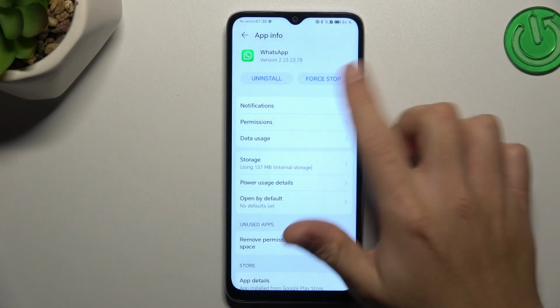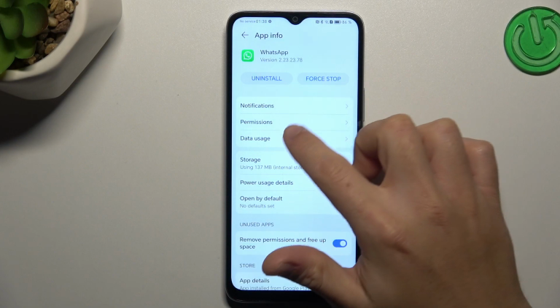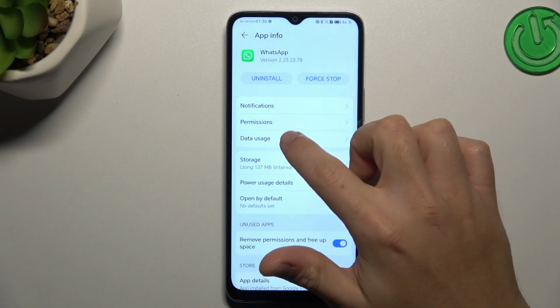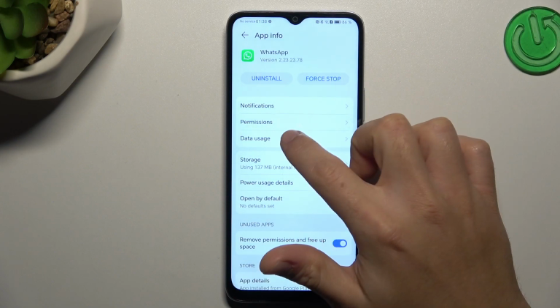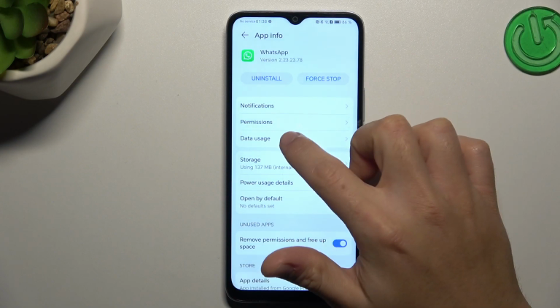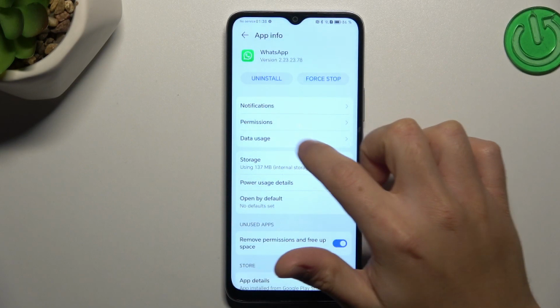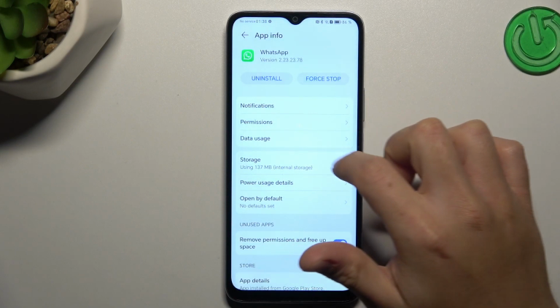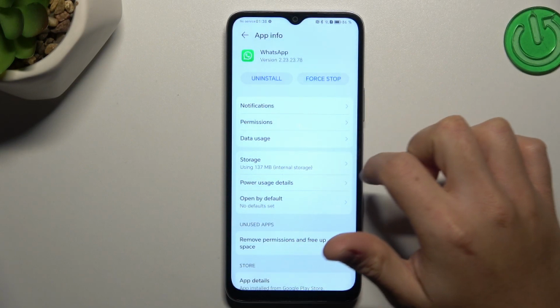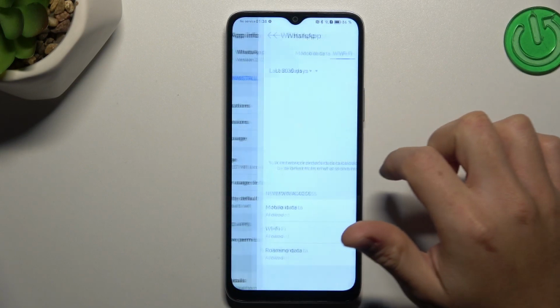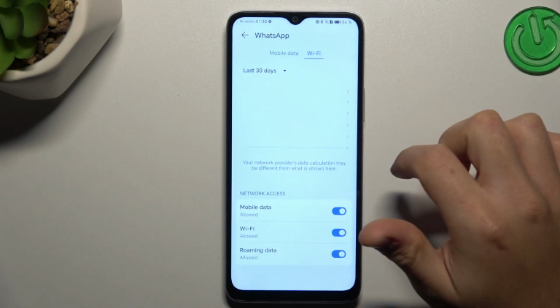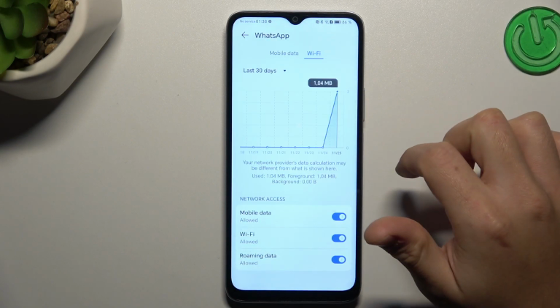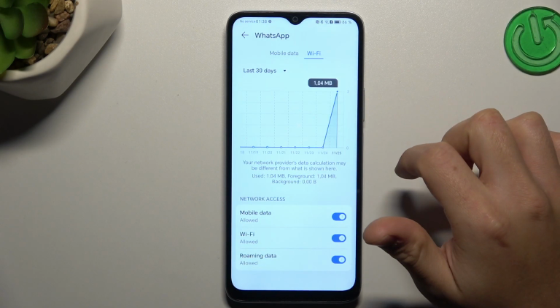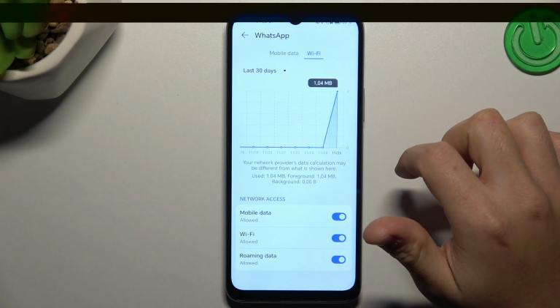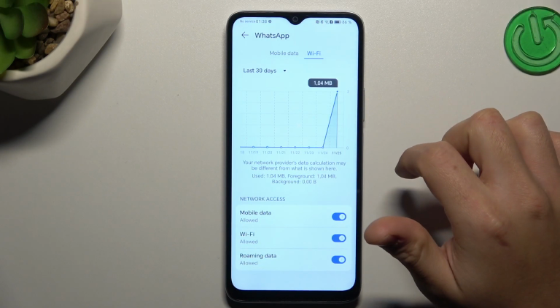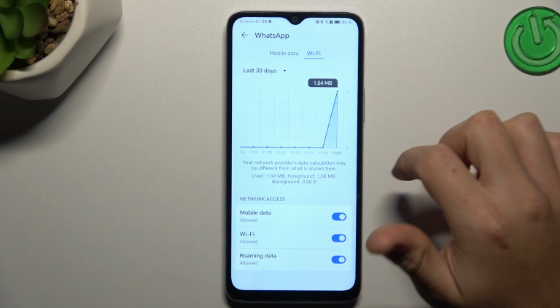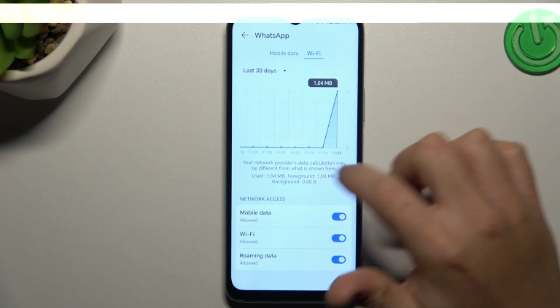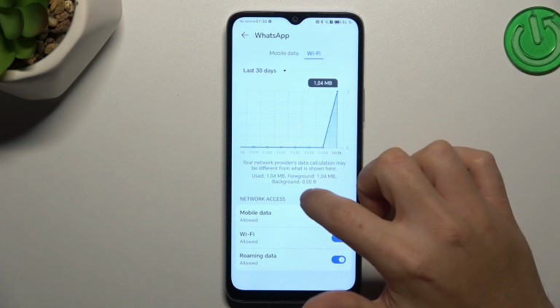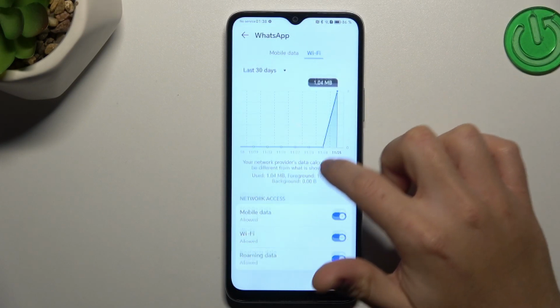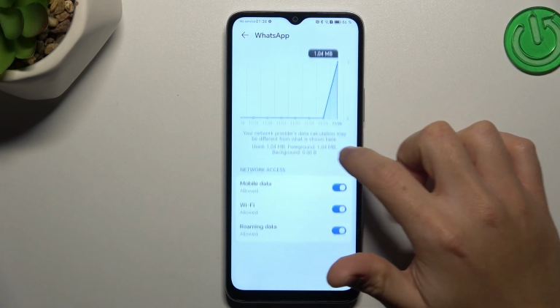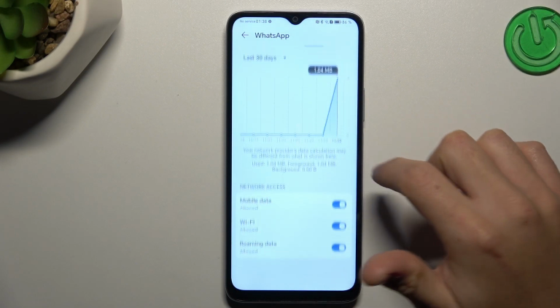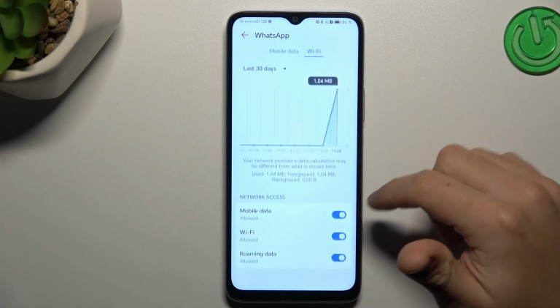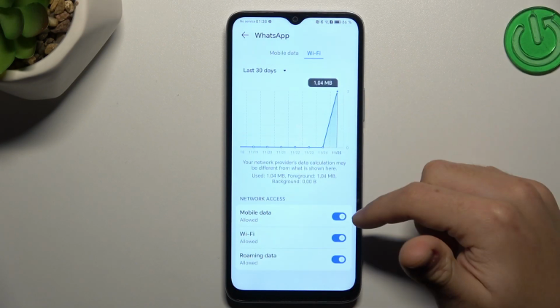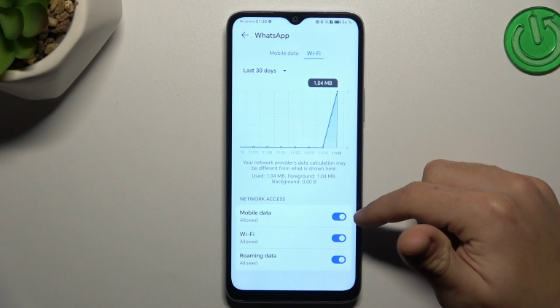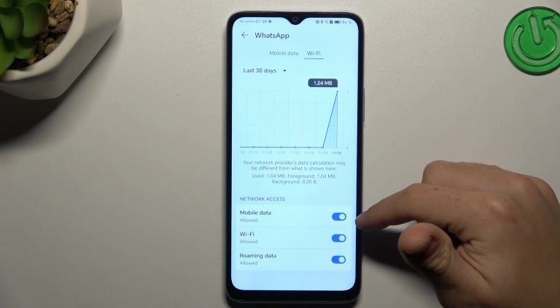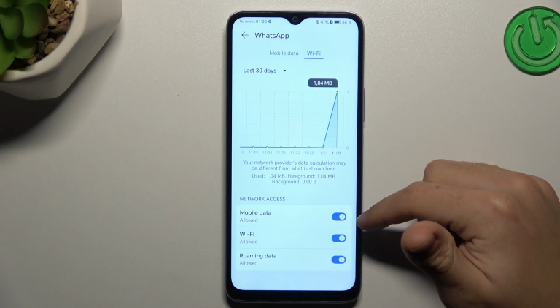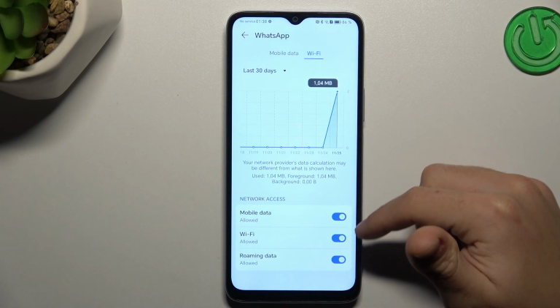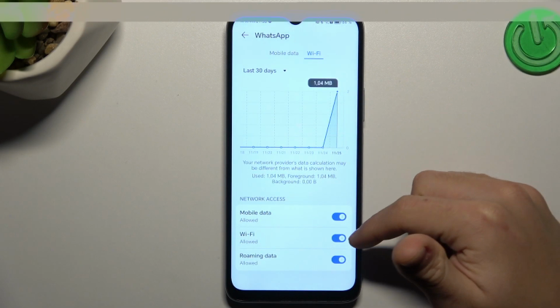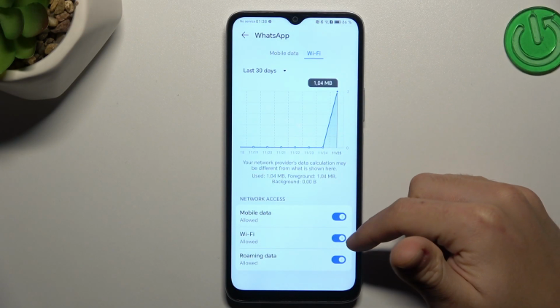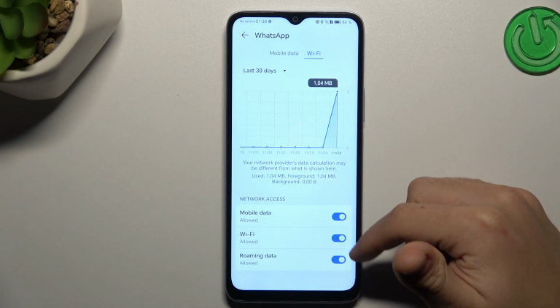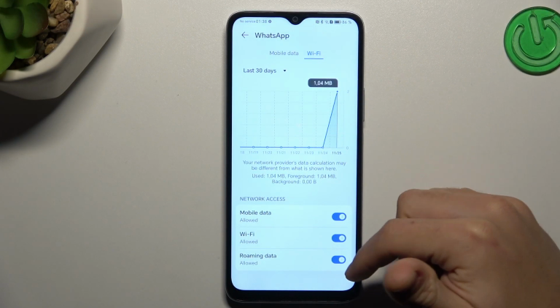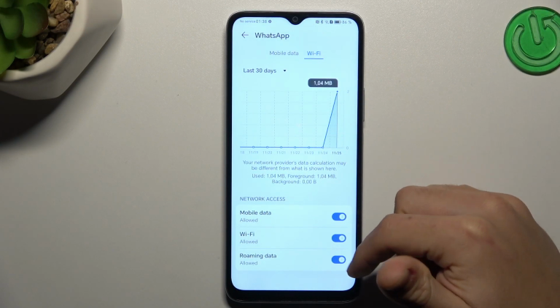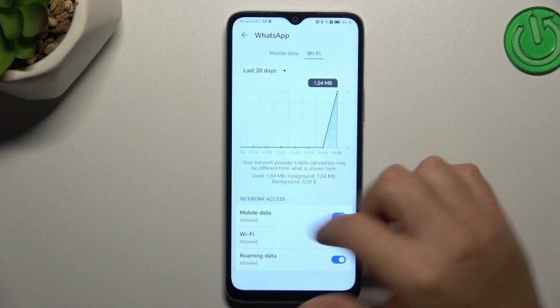Now go to Data Usage and enable mobile data, Wi-Fi, and roaming.